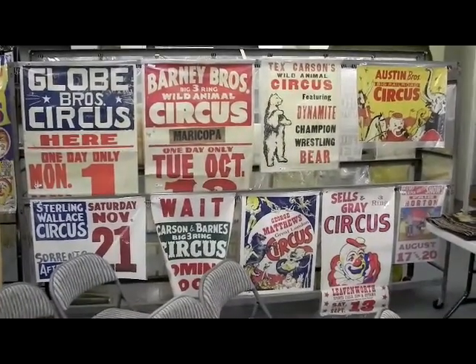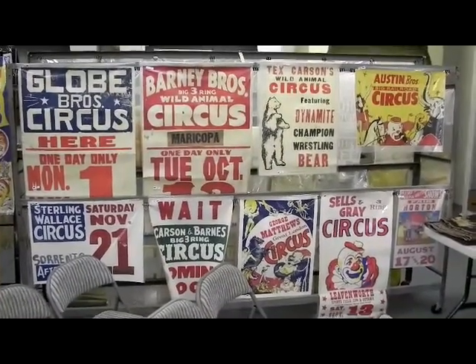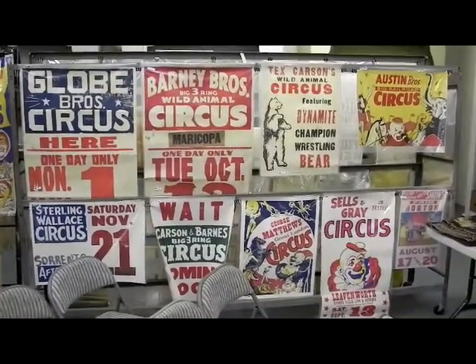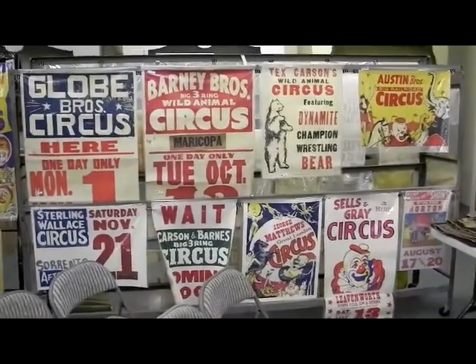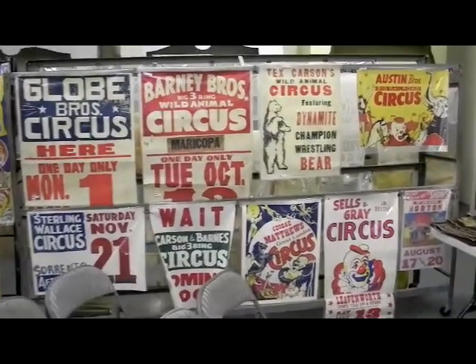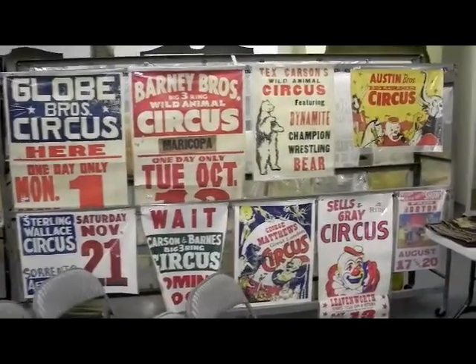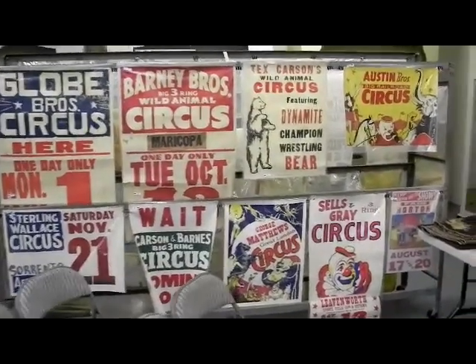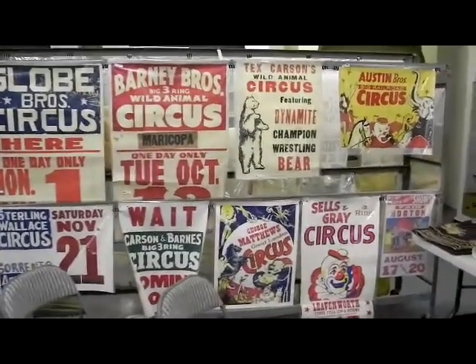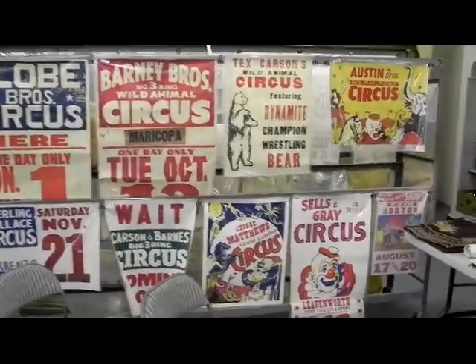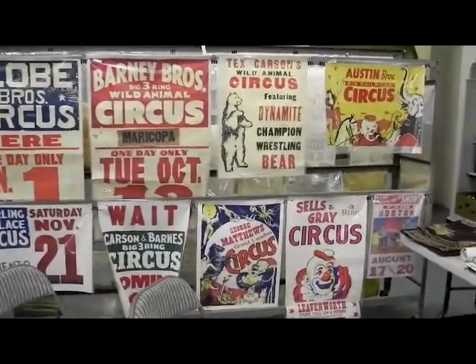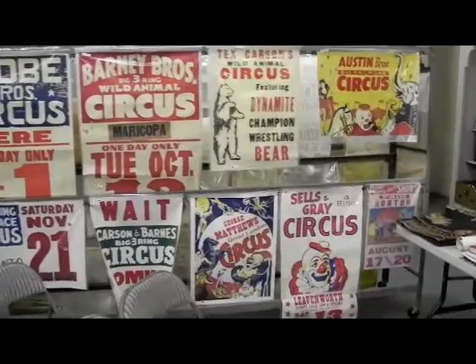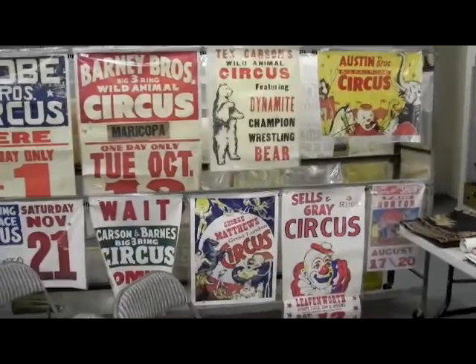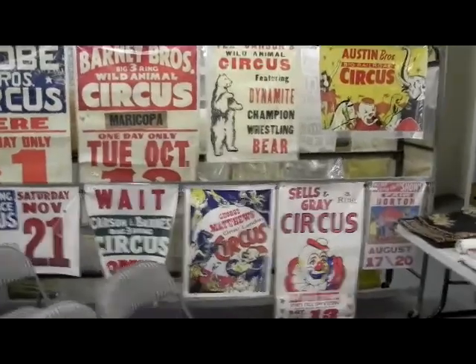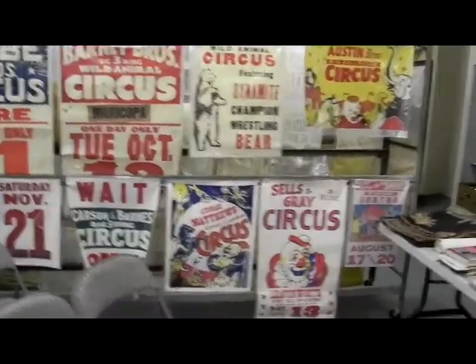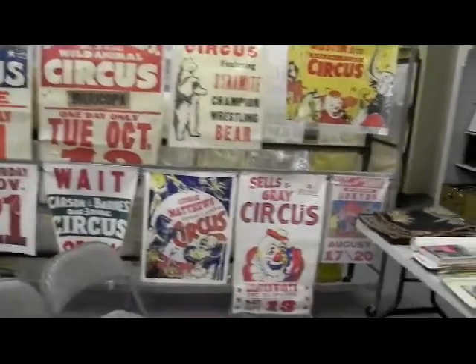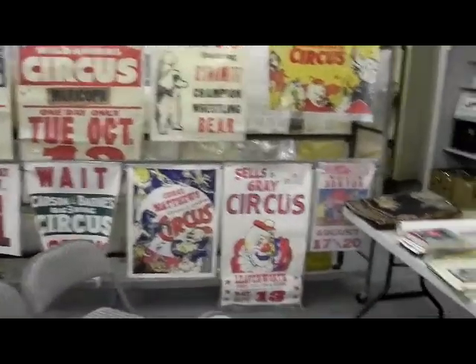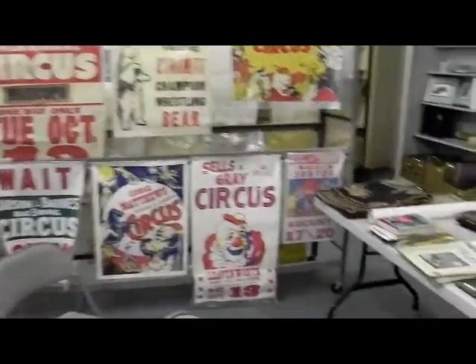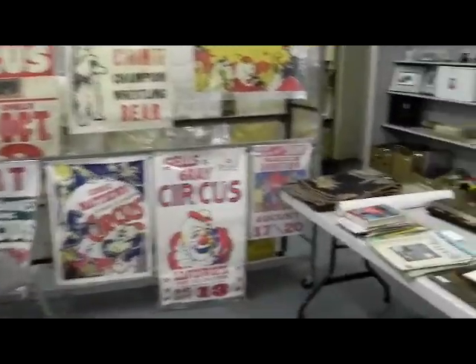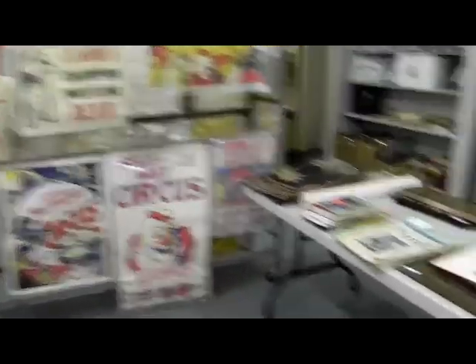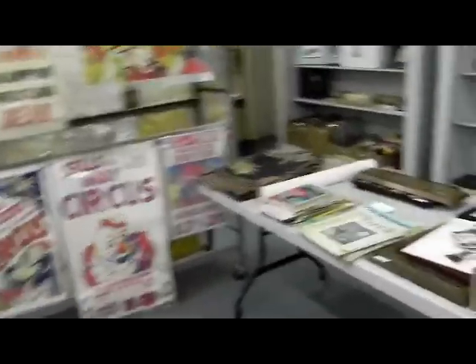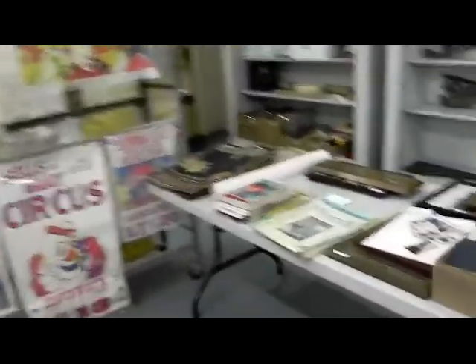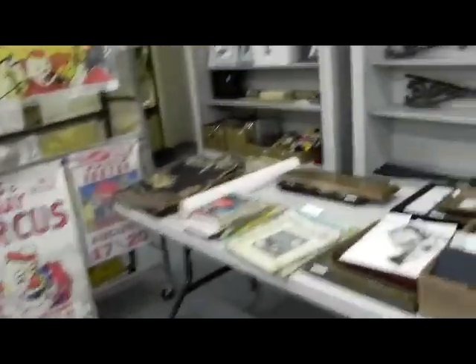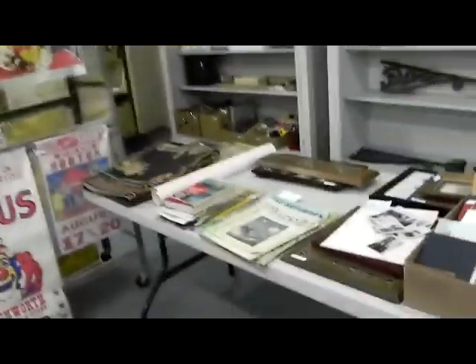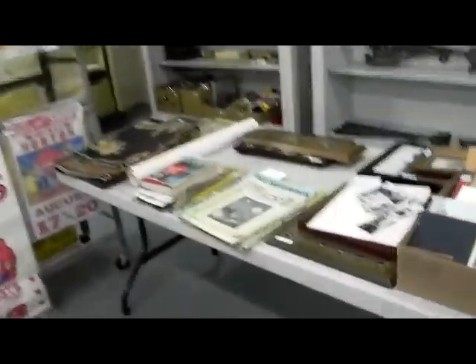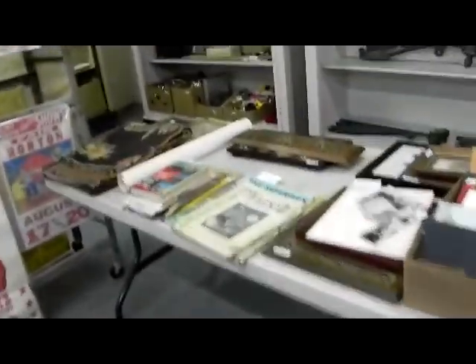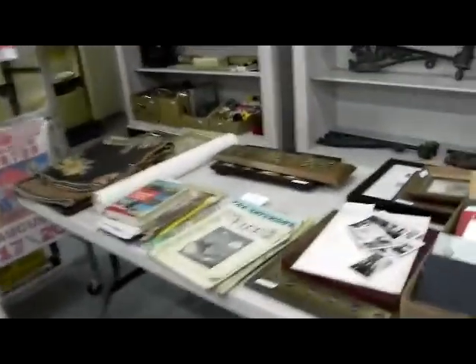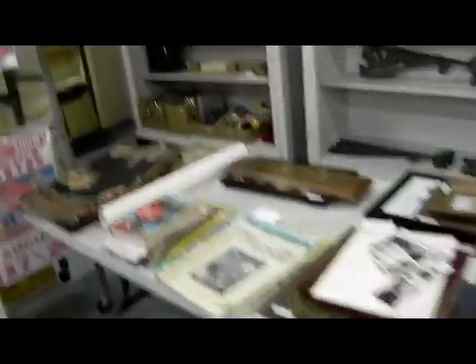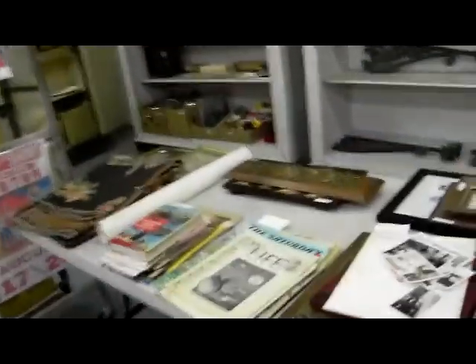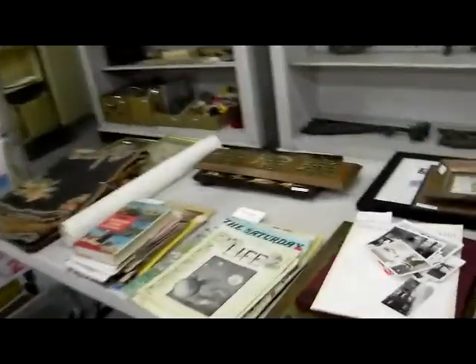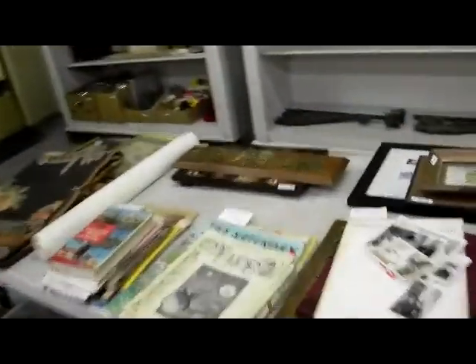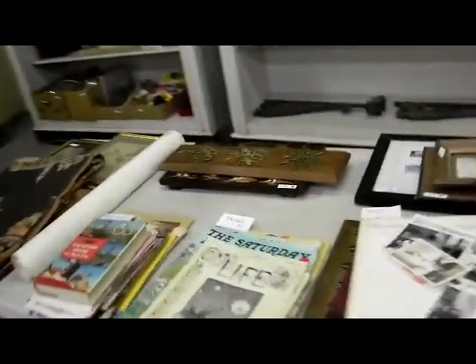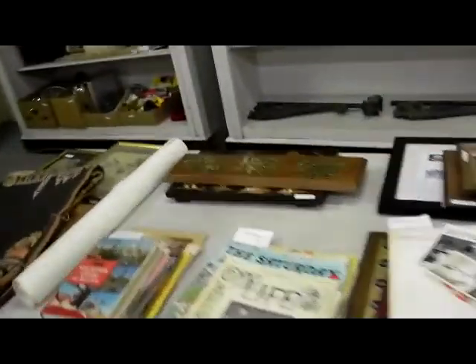Some more of the circus posters. Kind of a neat little group of paper. This is all that we have and we'll have to sell. So once these are gone, they're gone.